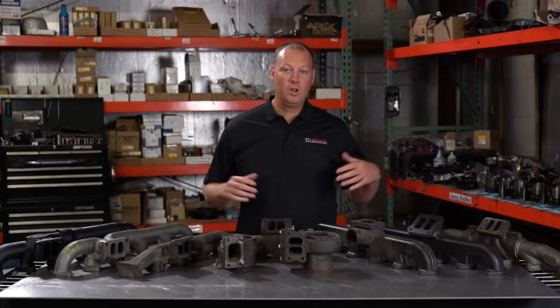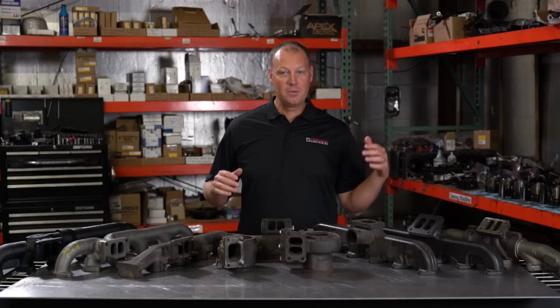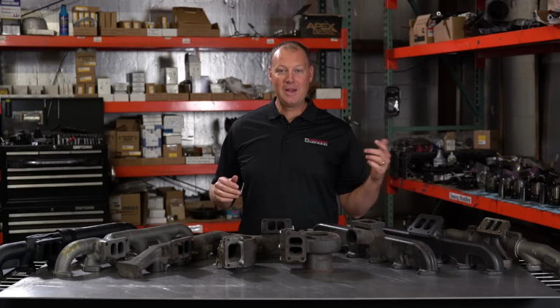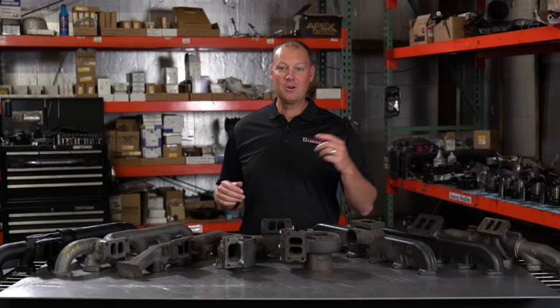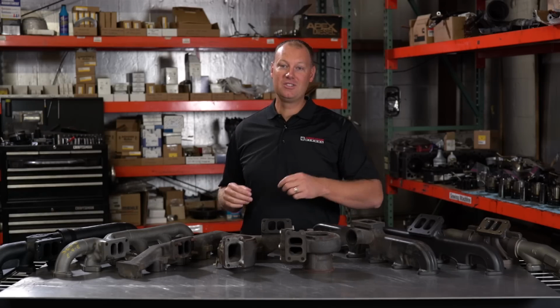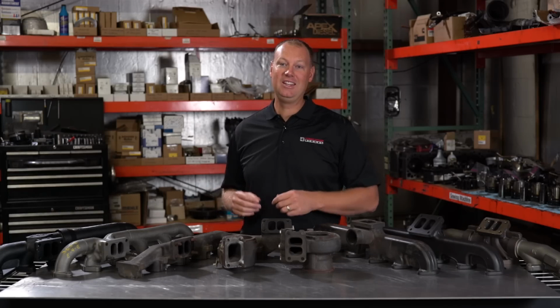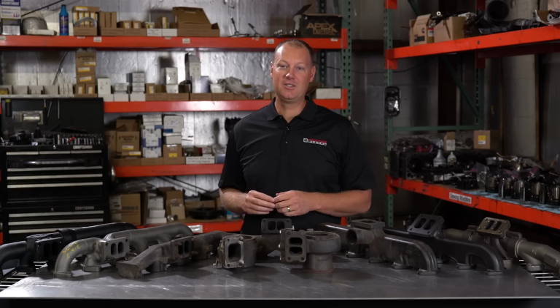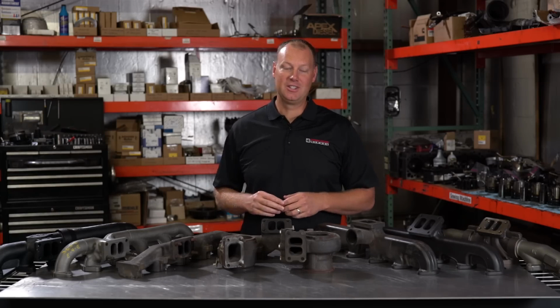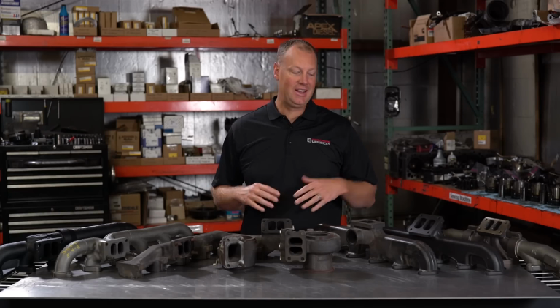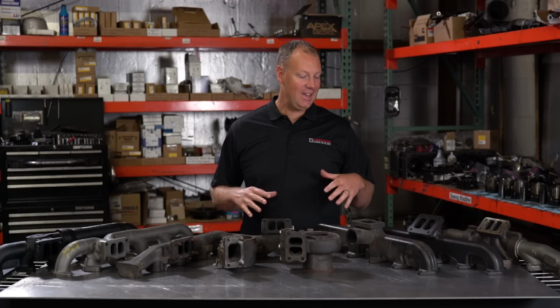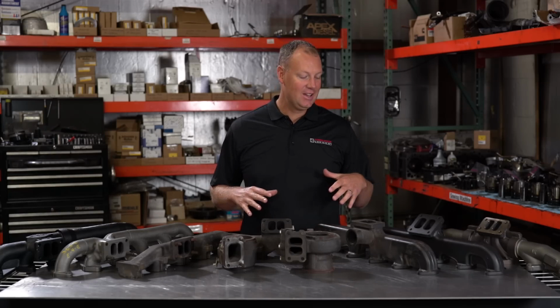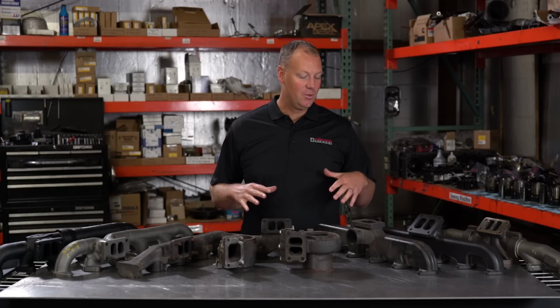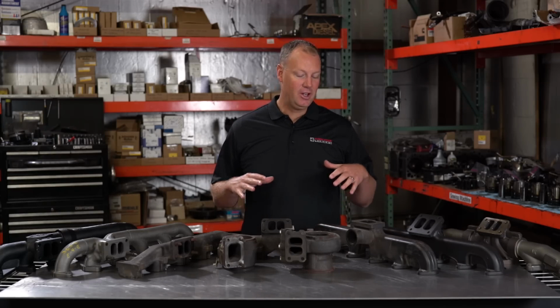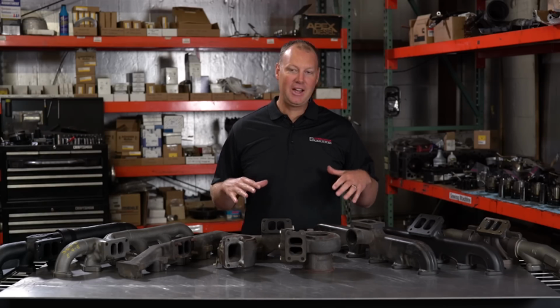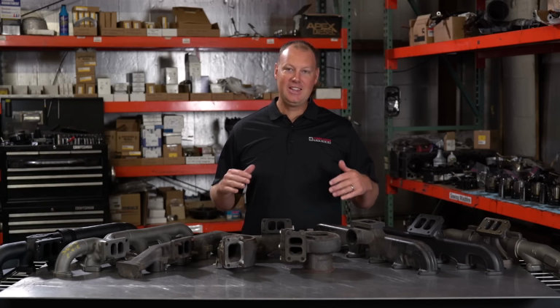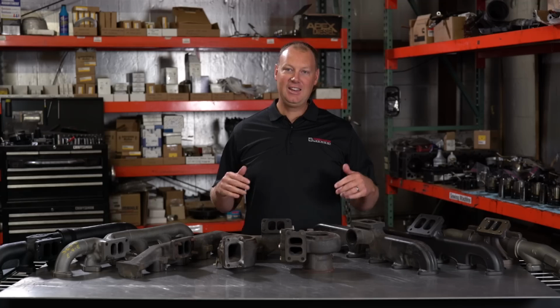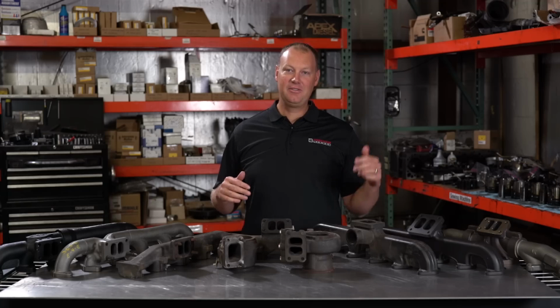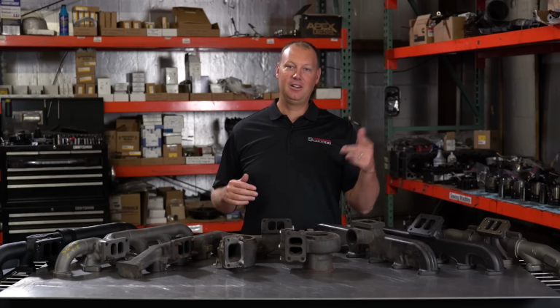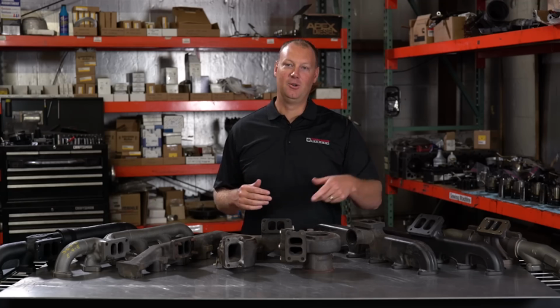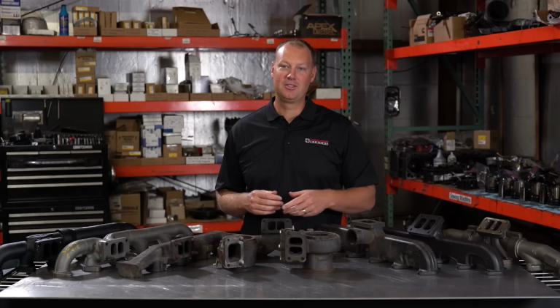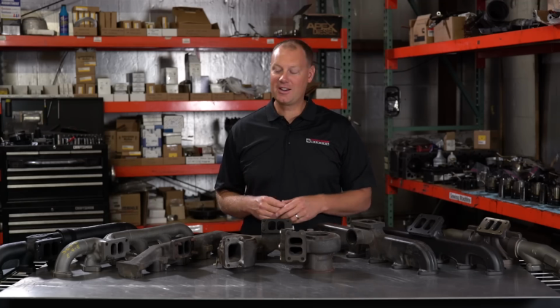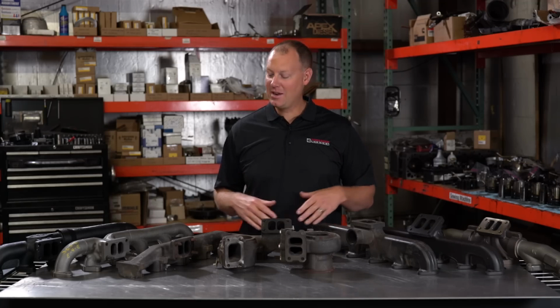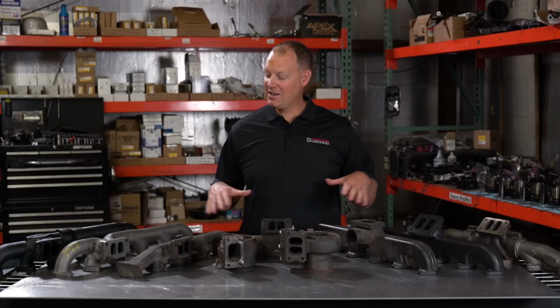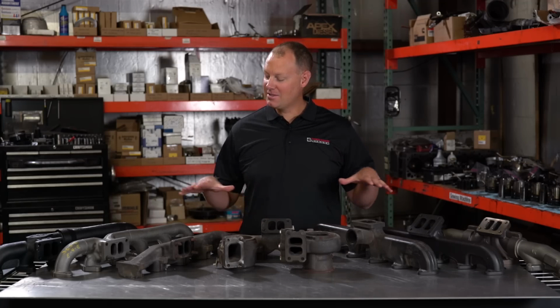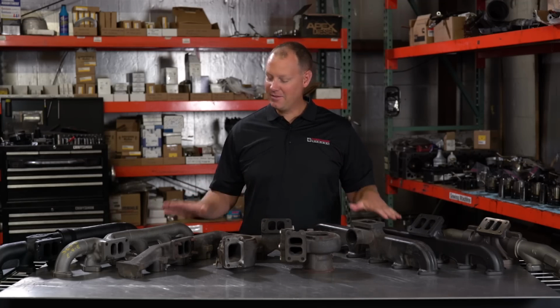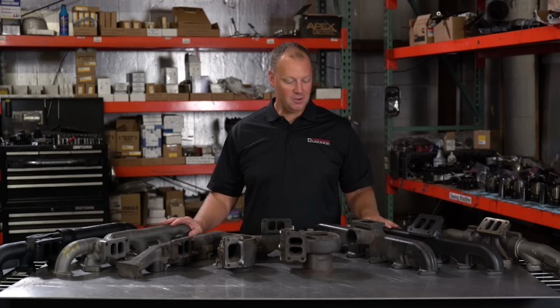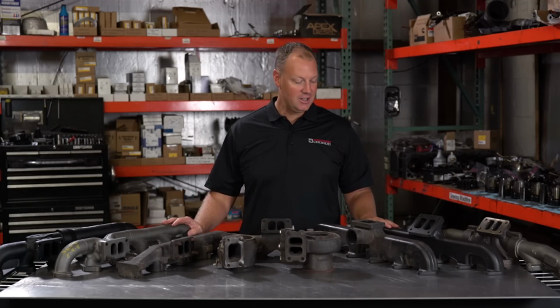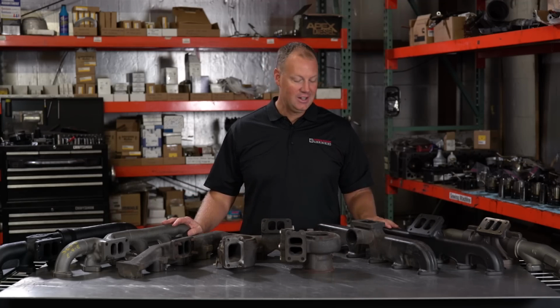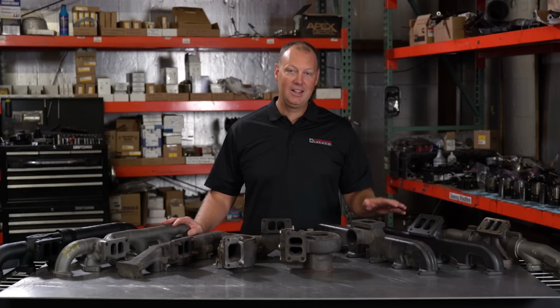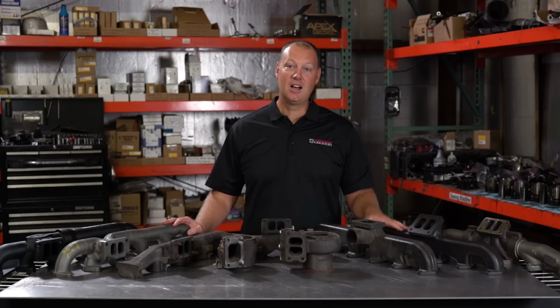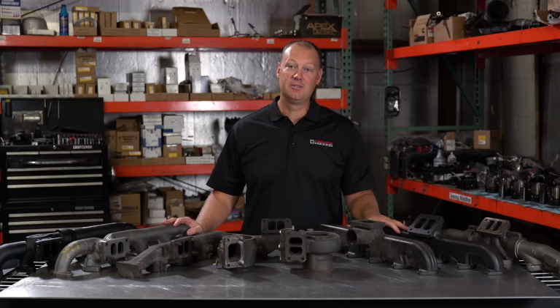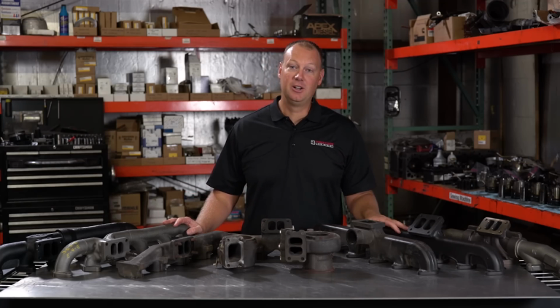Welcome to Power Driven Diesel. Today I want to help you guys get into the flow. We're talking about exhaust manifolds and exhaust flow.